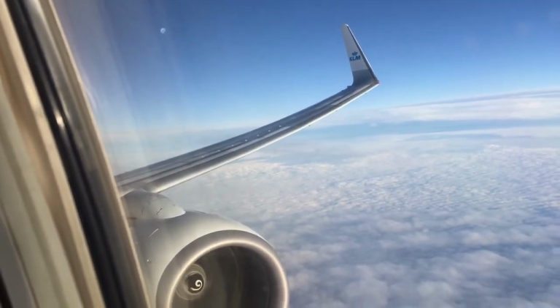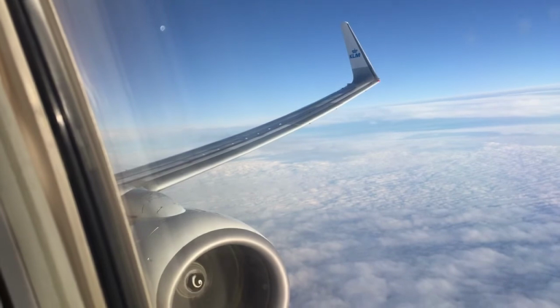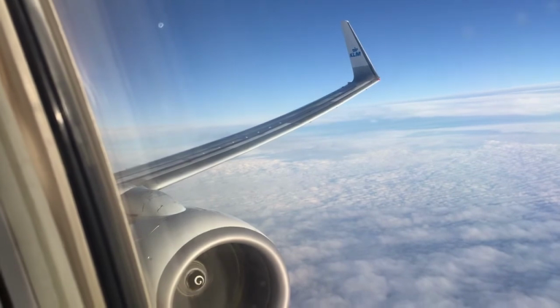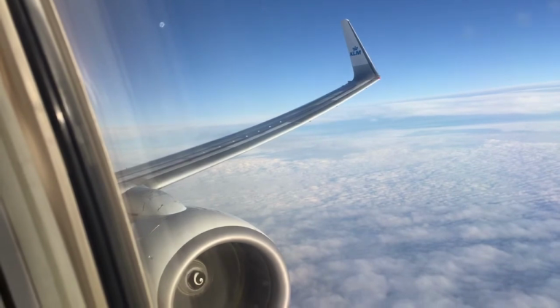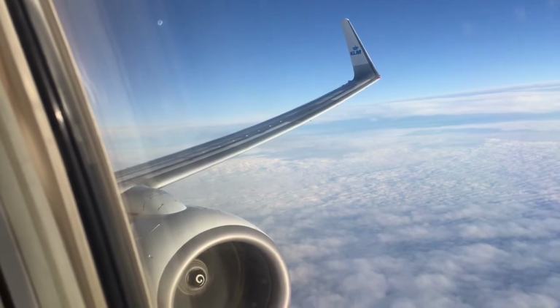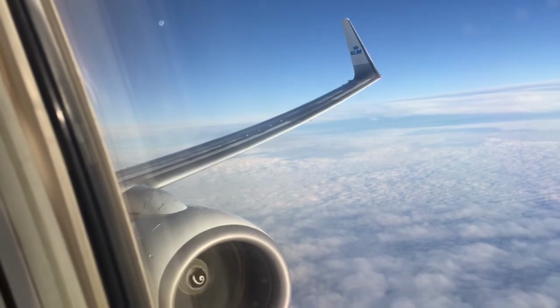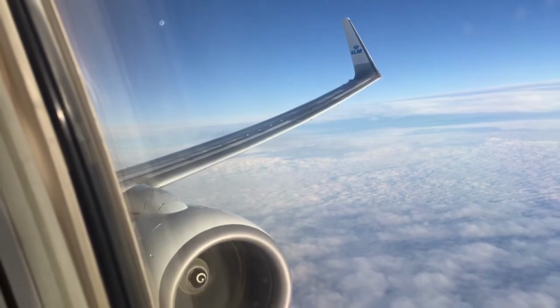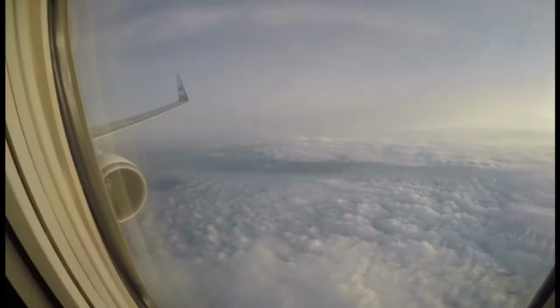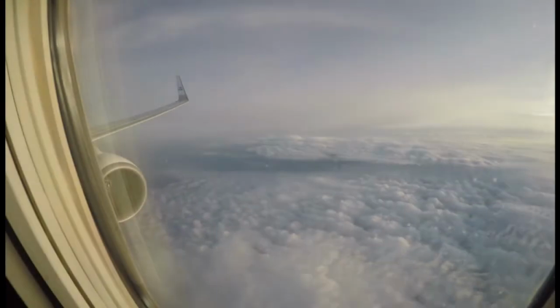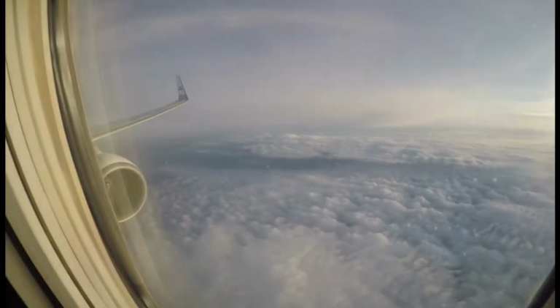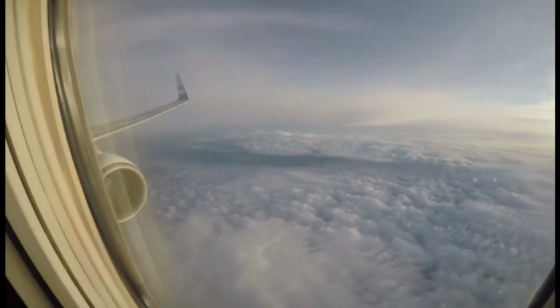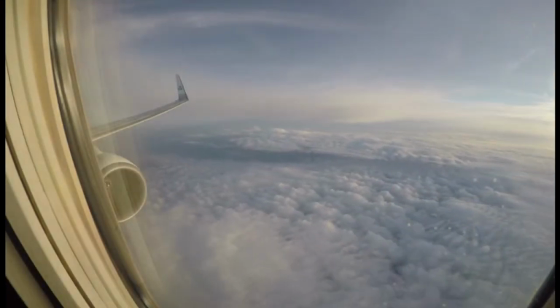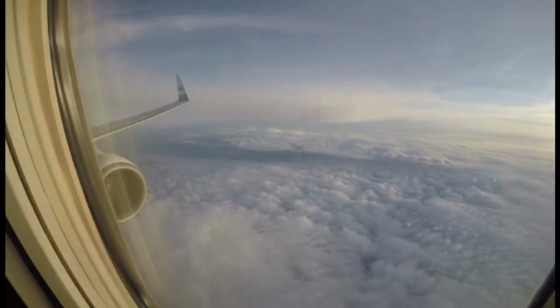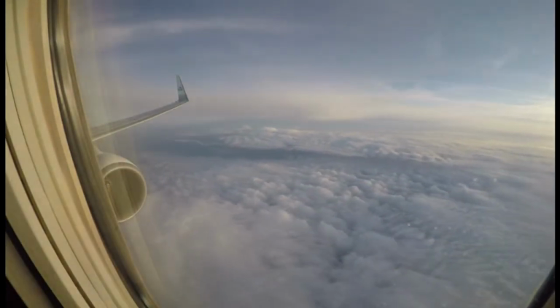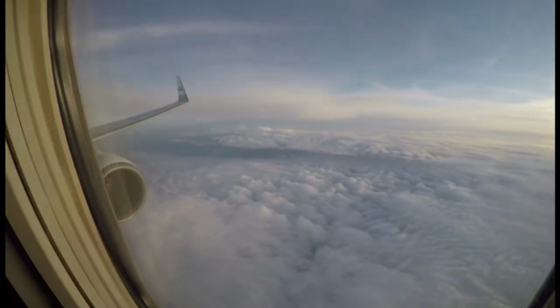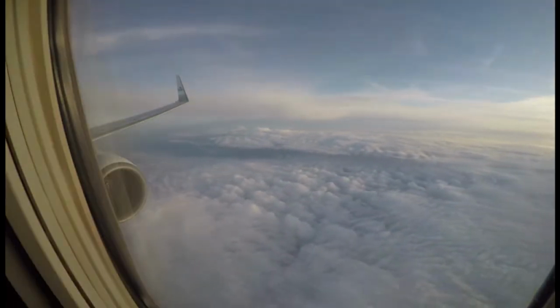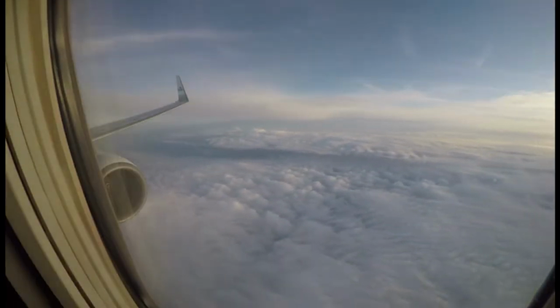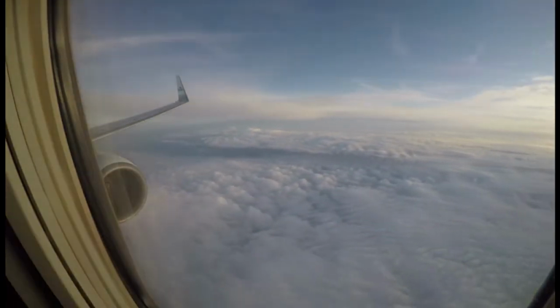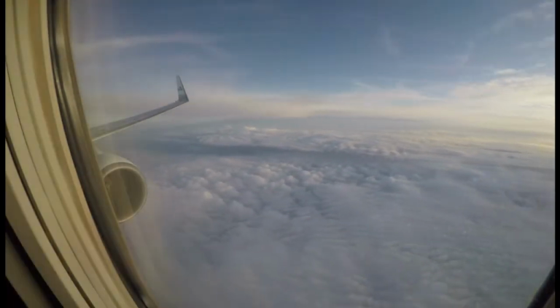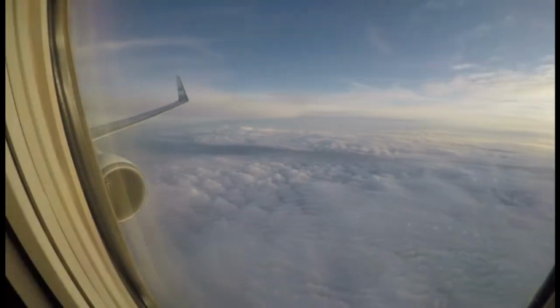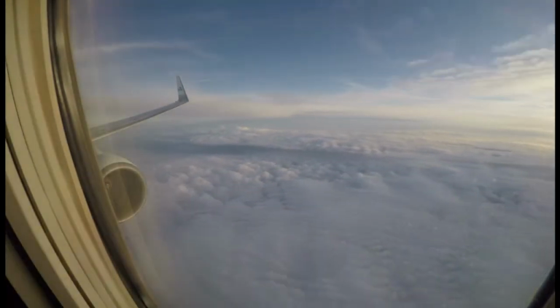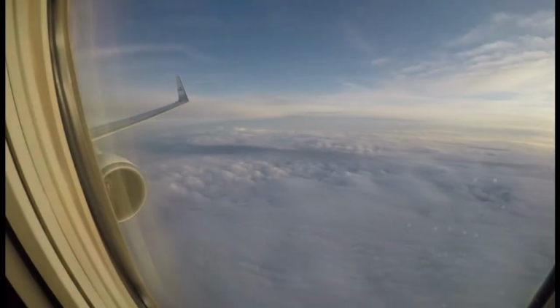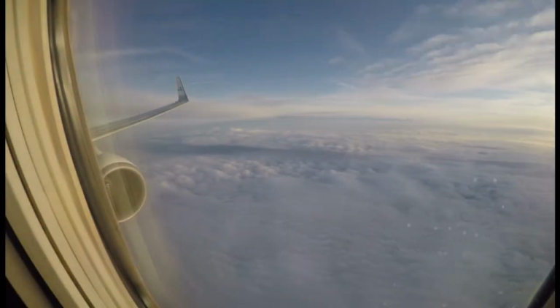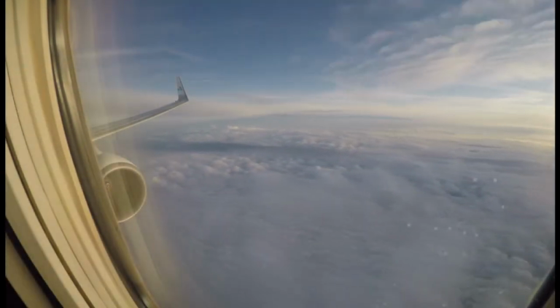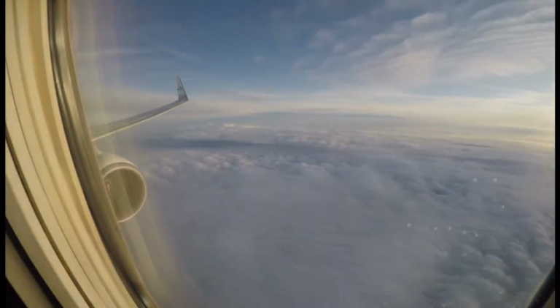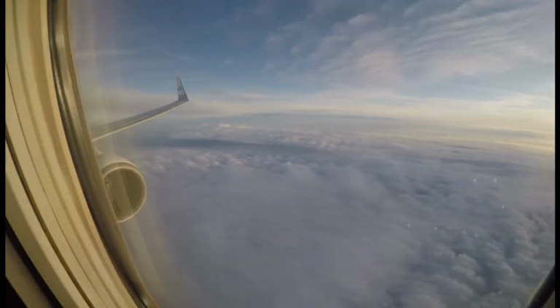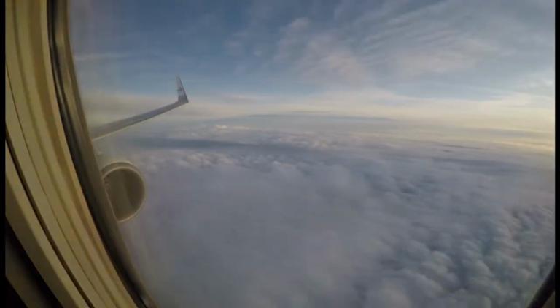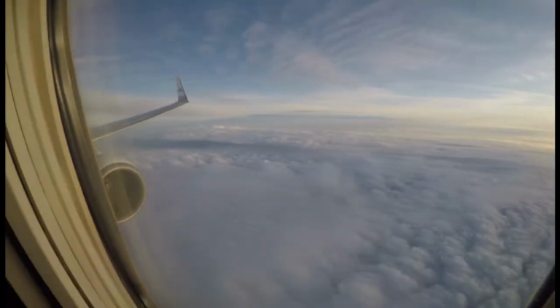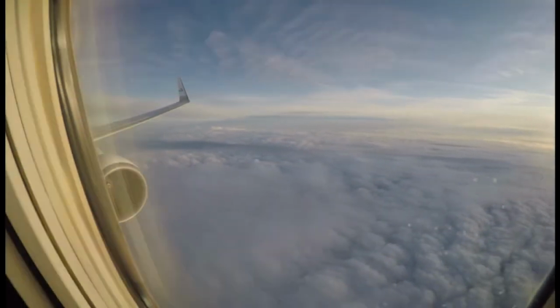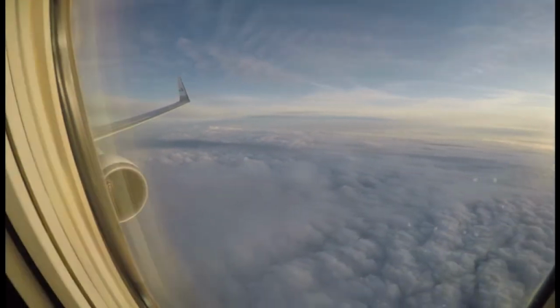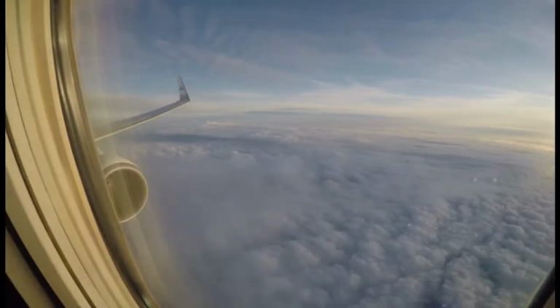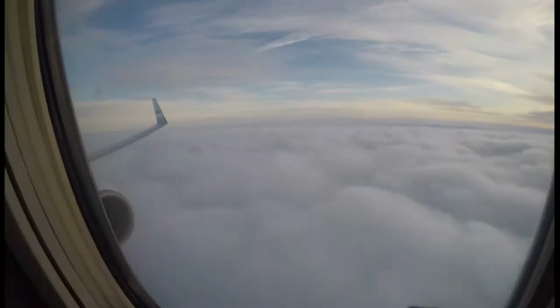We are already approaching Amsterdam's Schiphol Airport in the Netherlands.